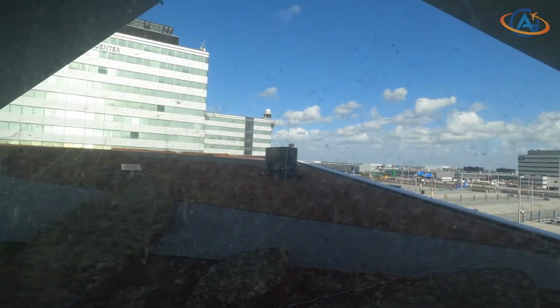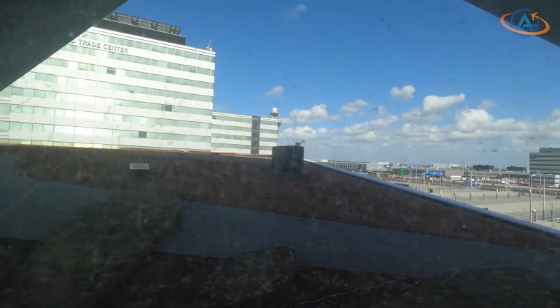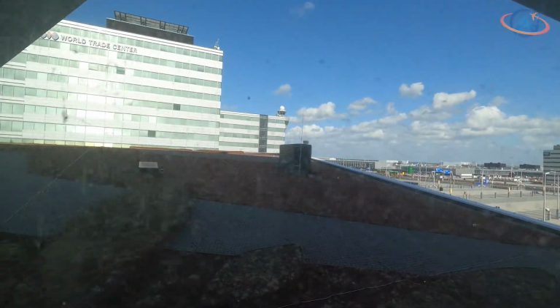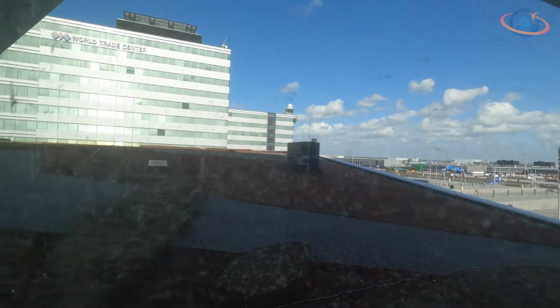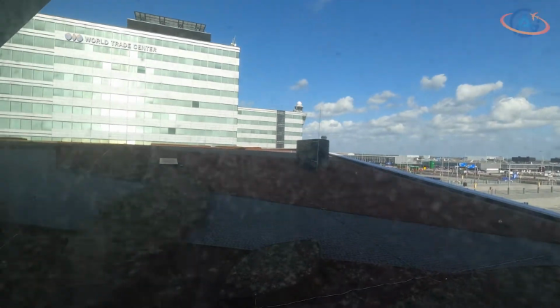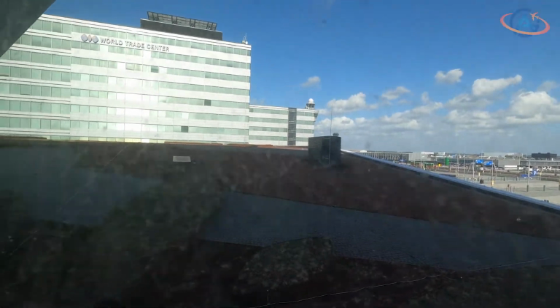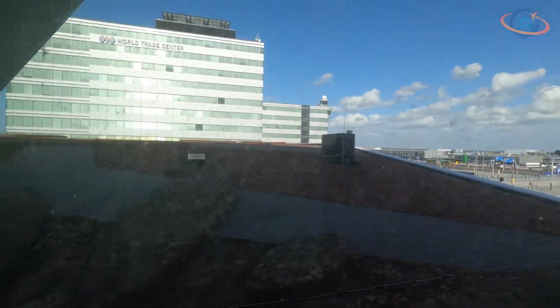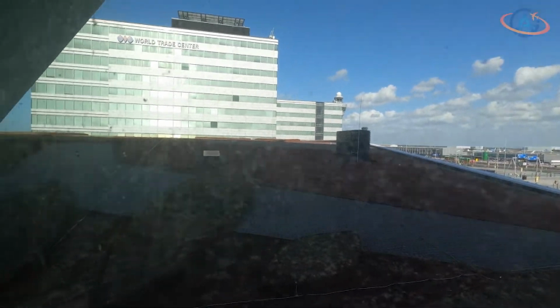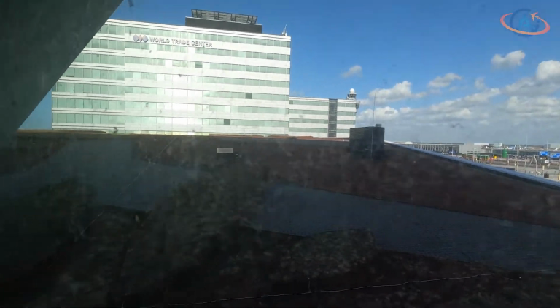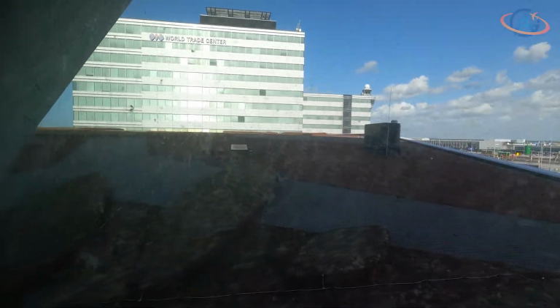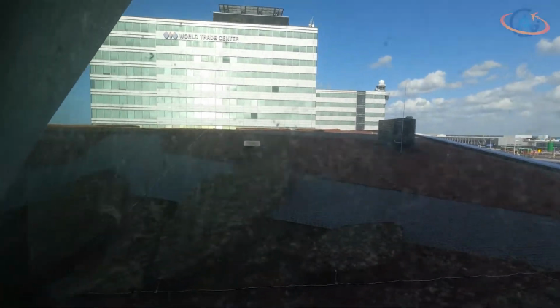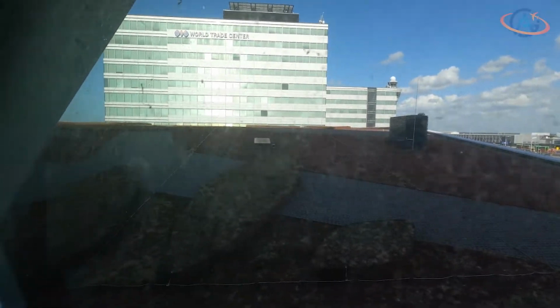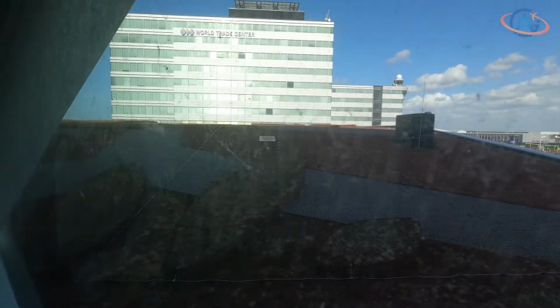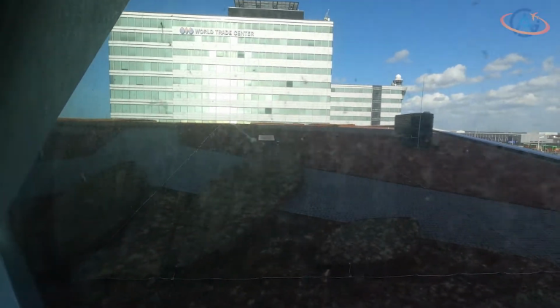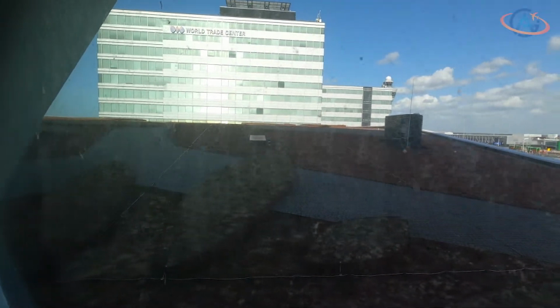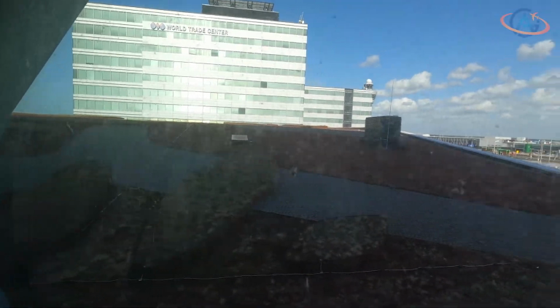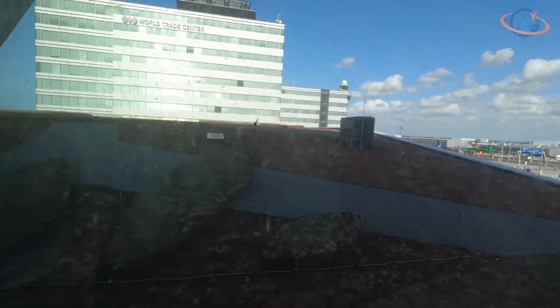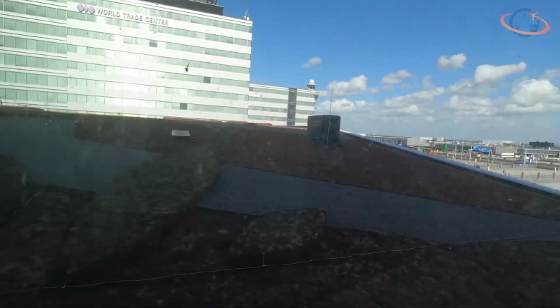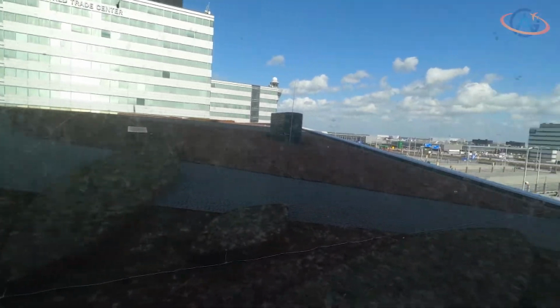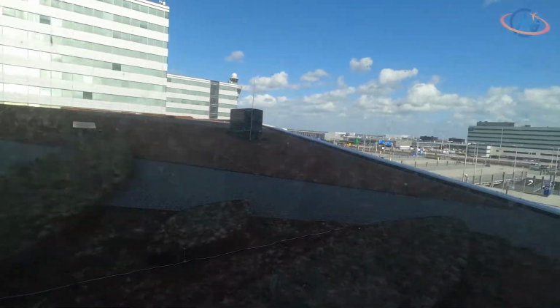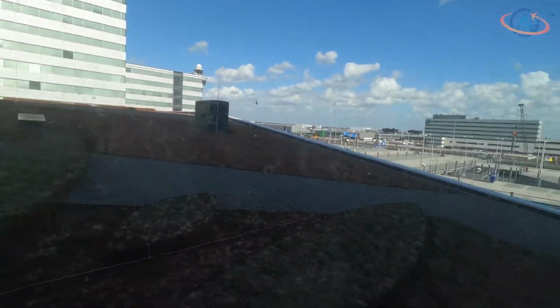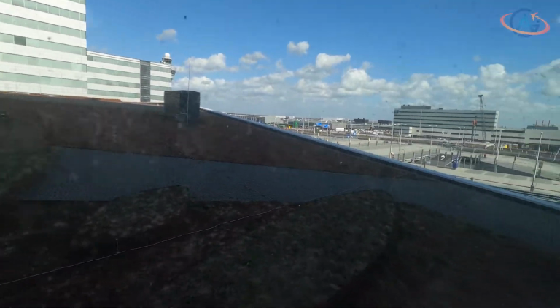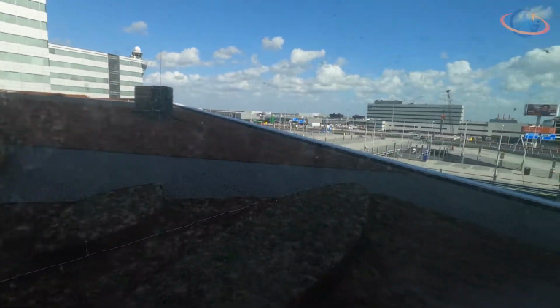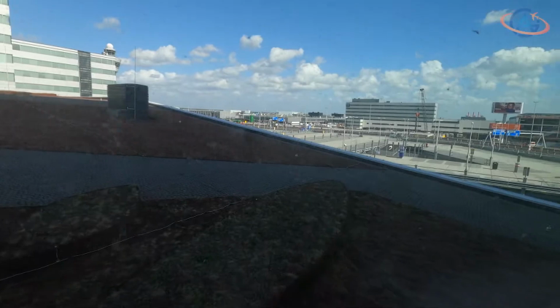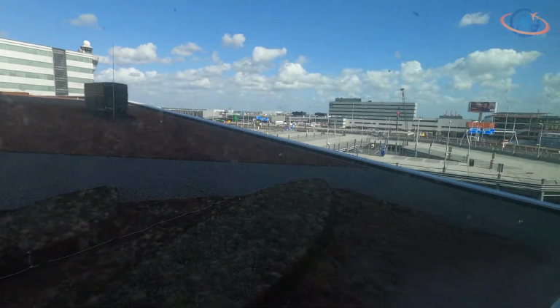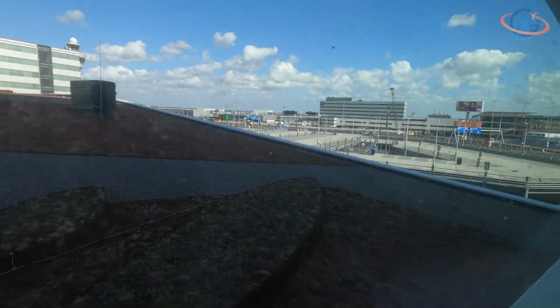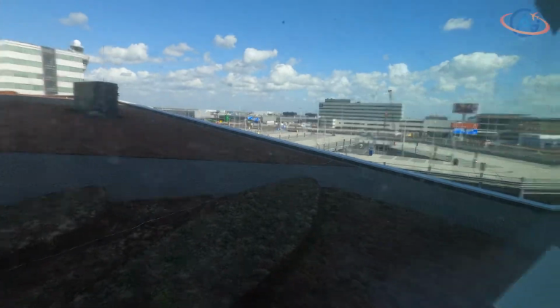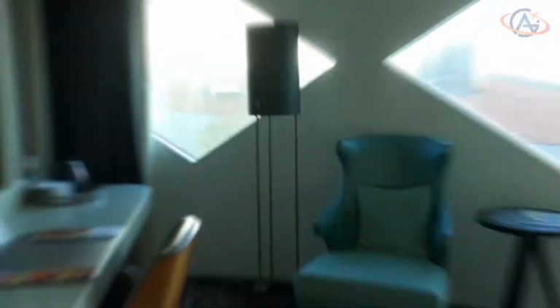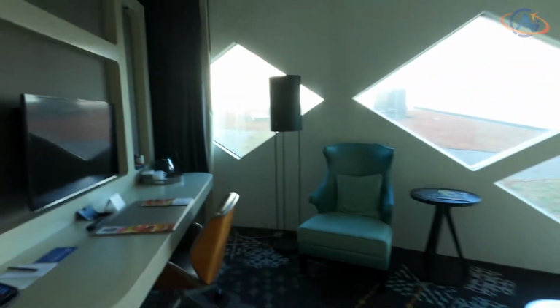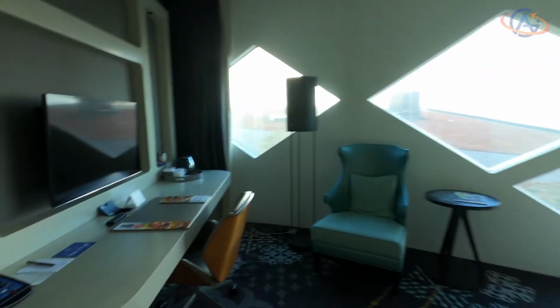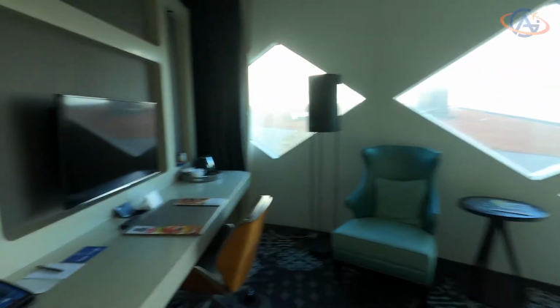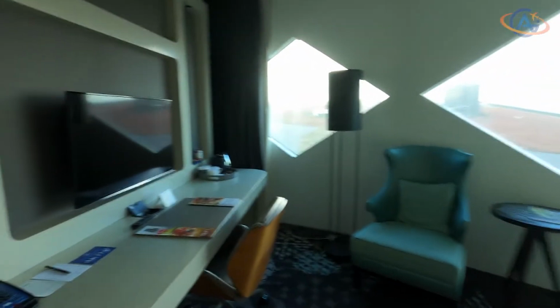However, the windows could be clean sometimes, particularly since you could even walk outside at this level.